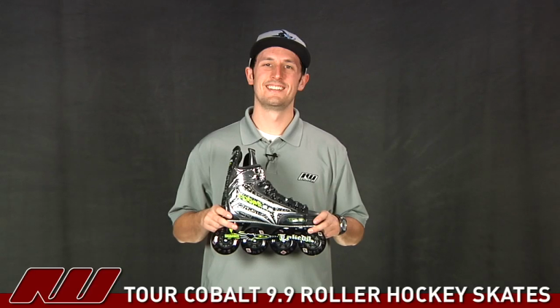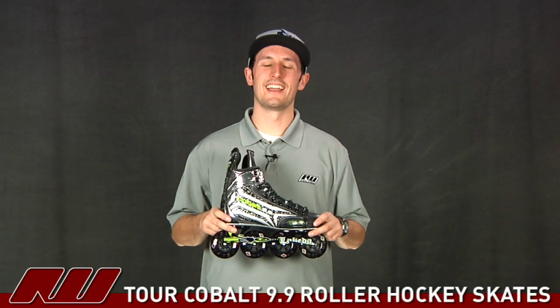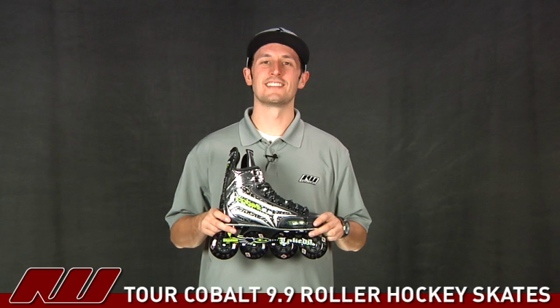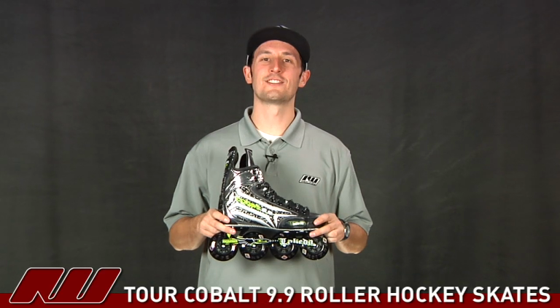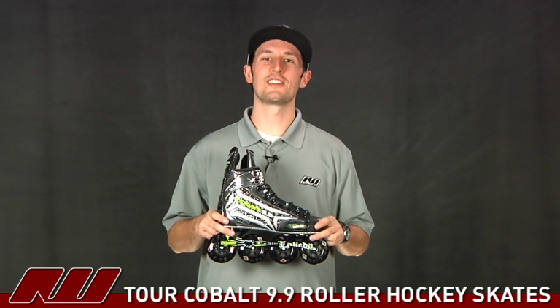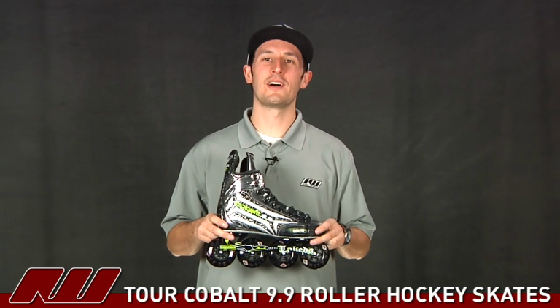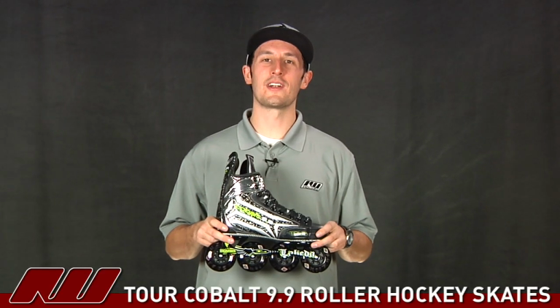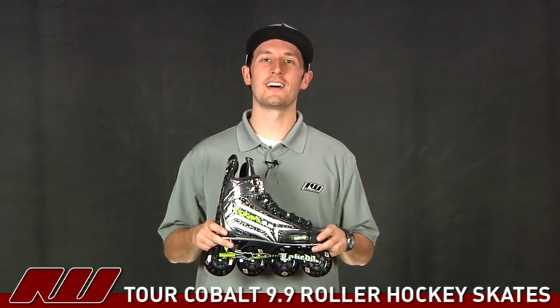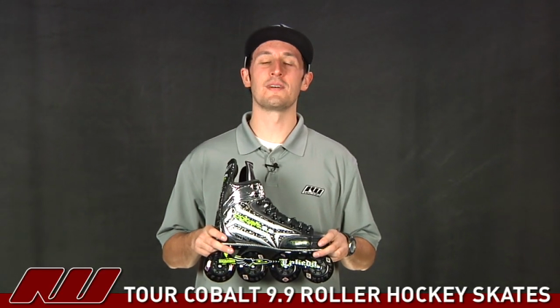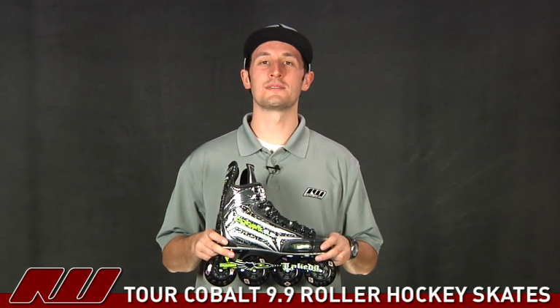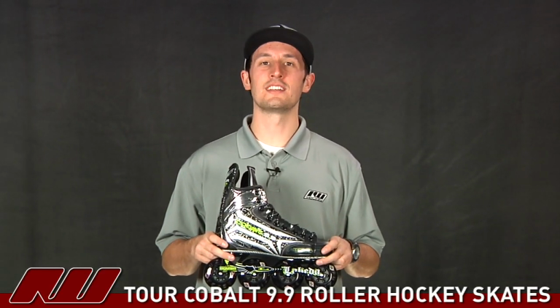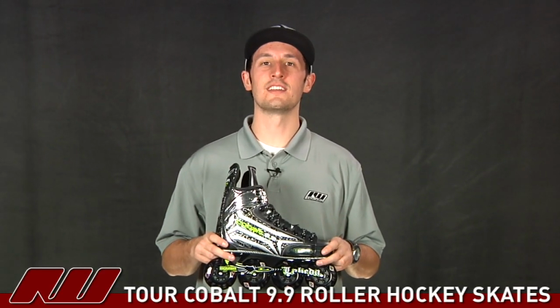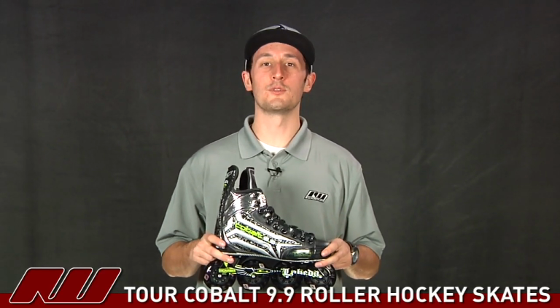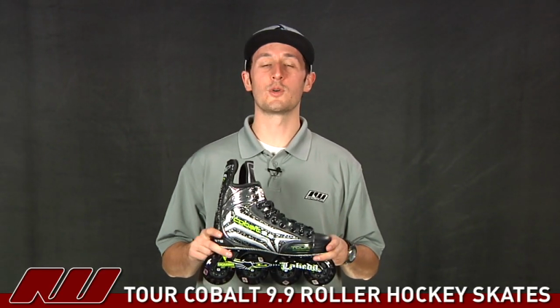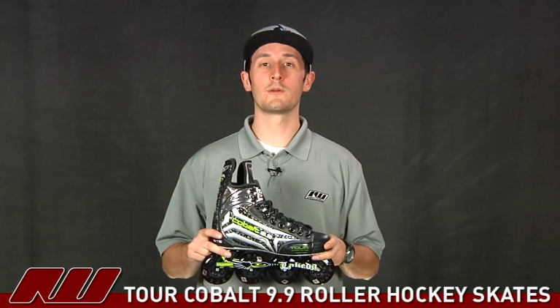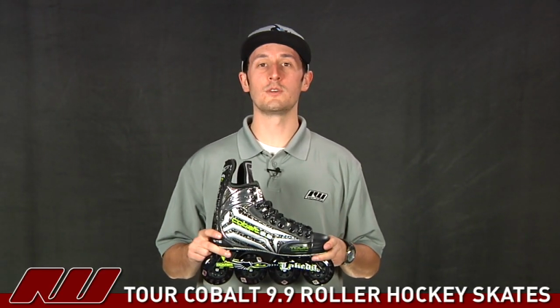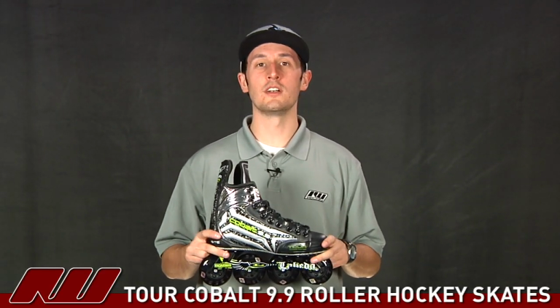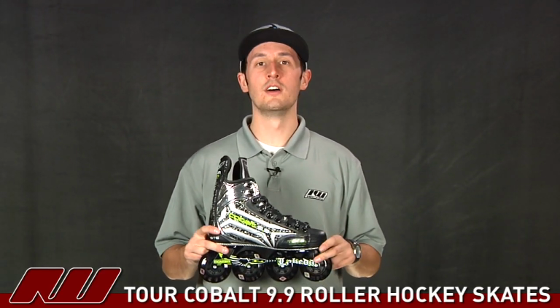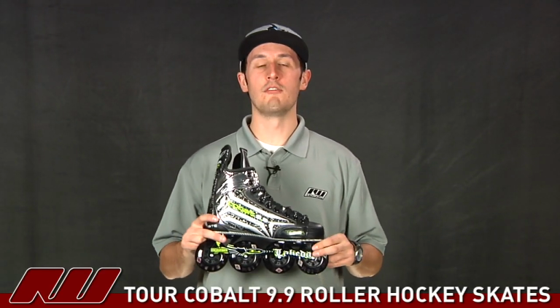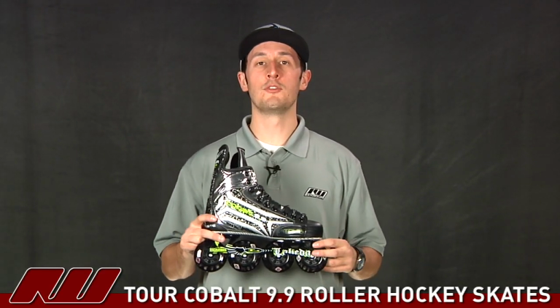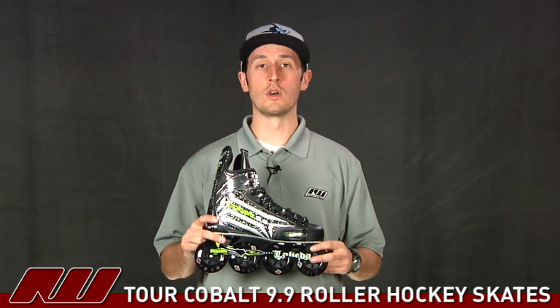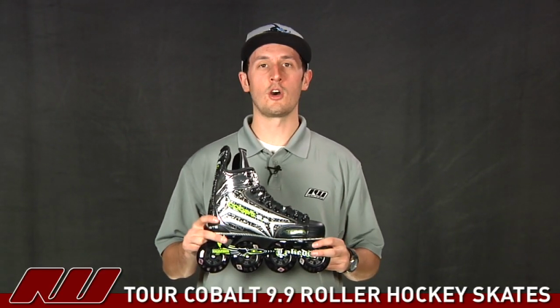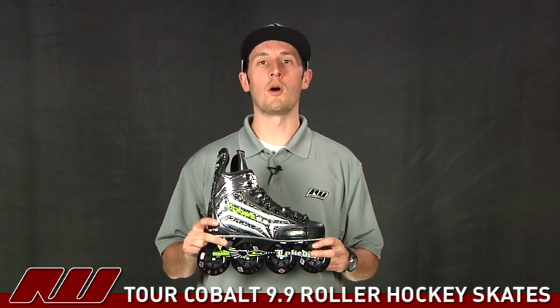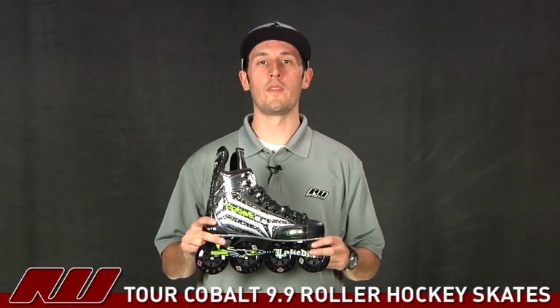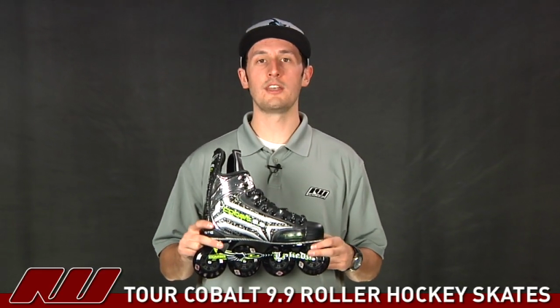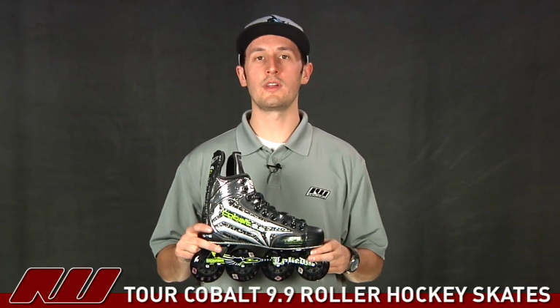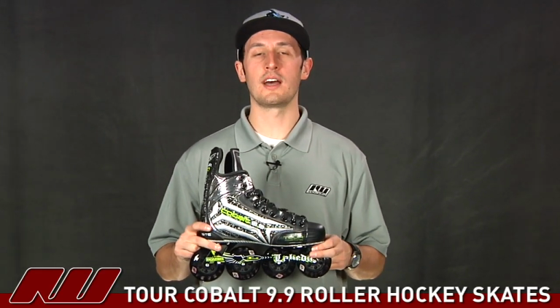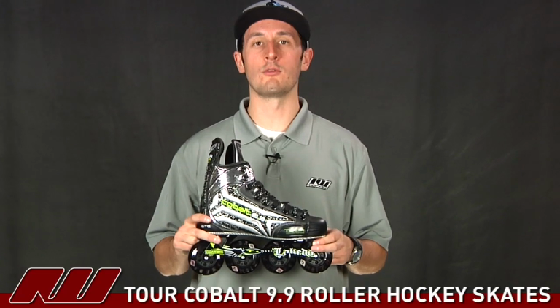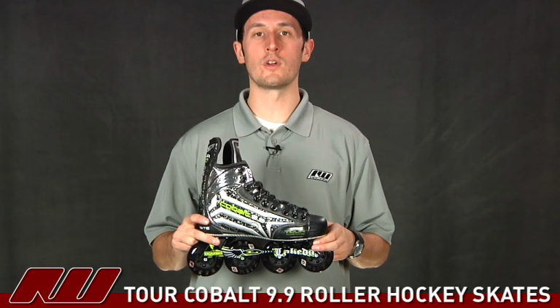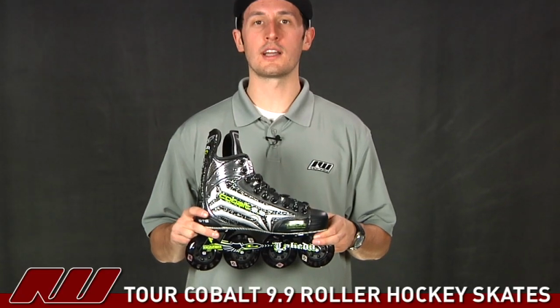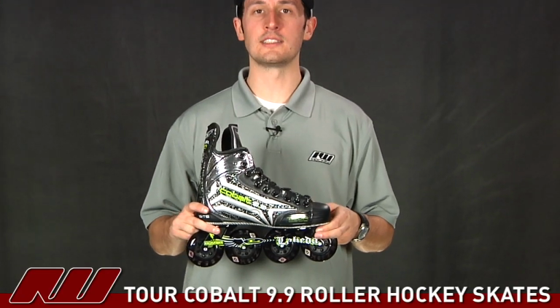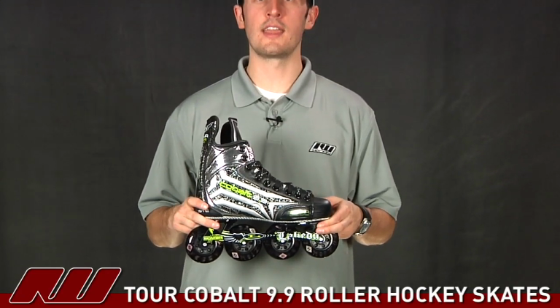Hey guys, thanks for stopping by the warehouse. My name is Tyson. I'm doing a quick review here of the Tour Cobalt 9.9 Roller Hockey Skate.